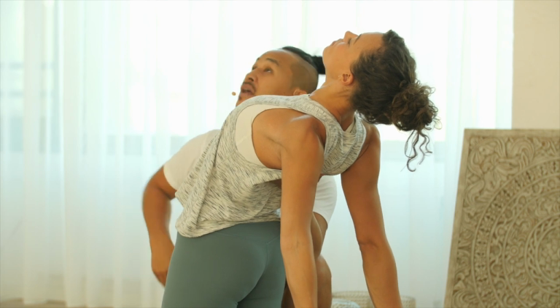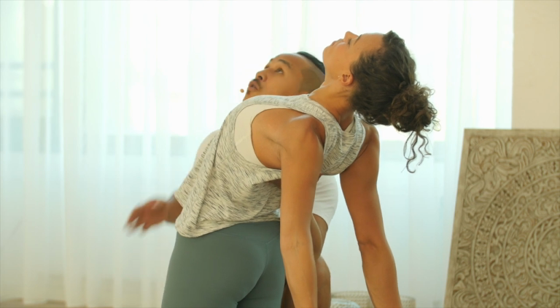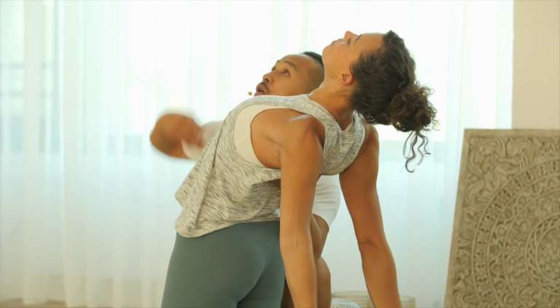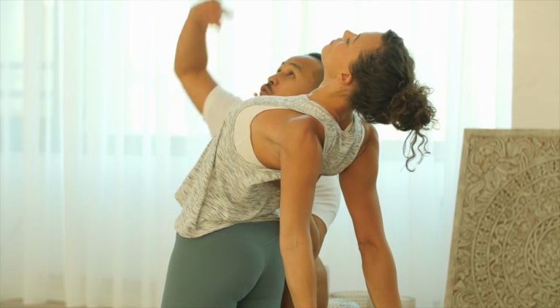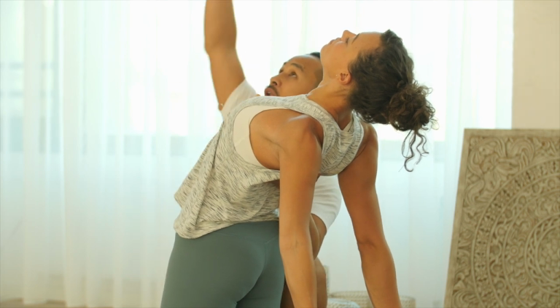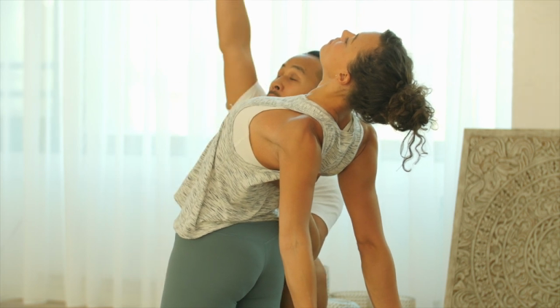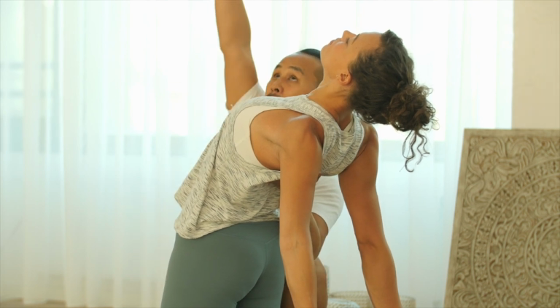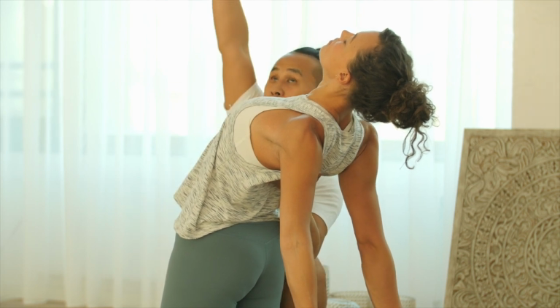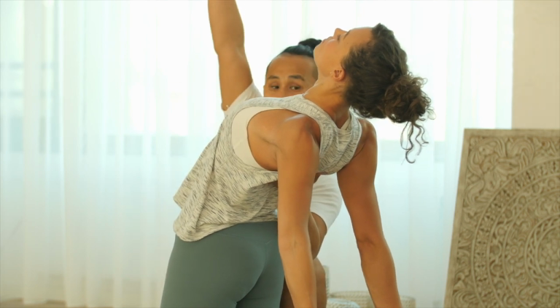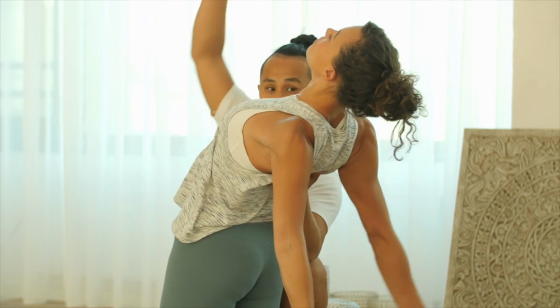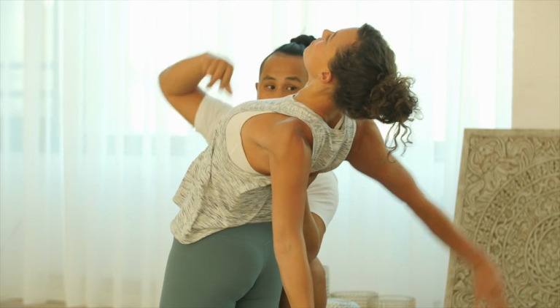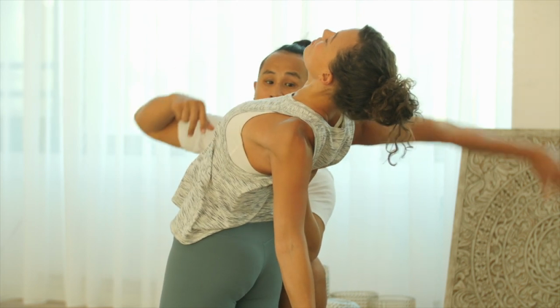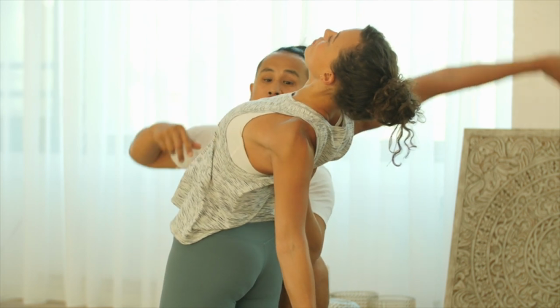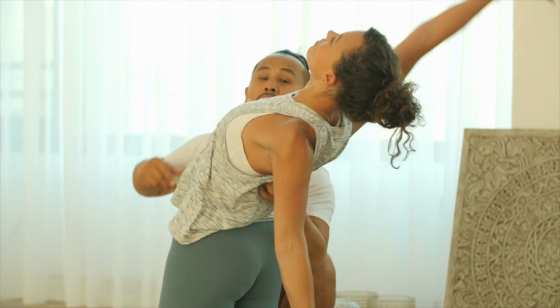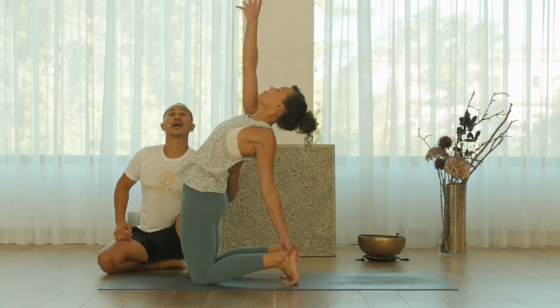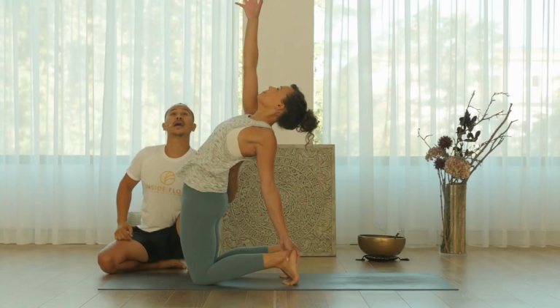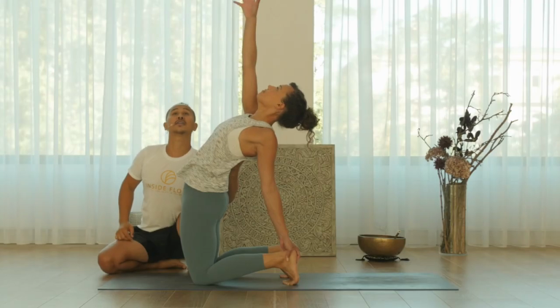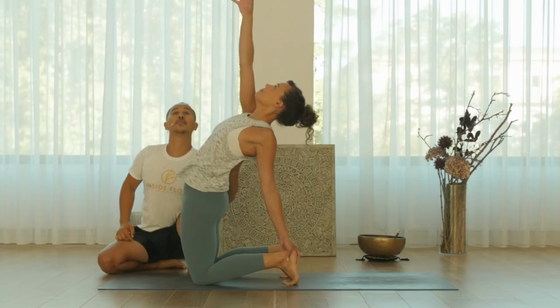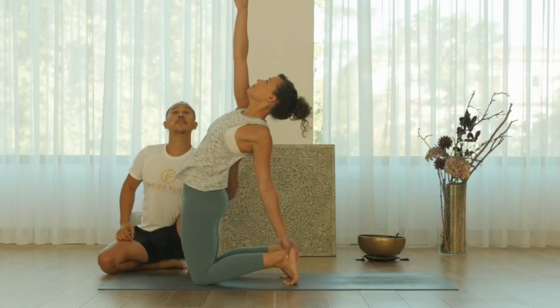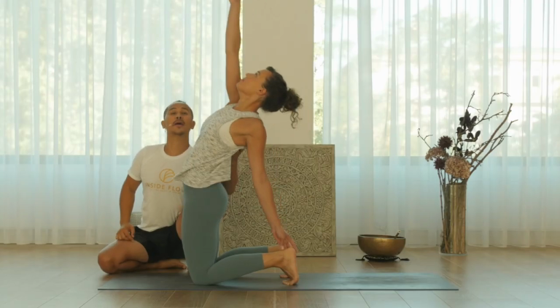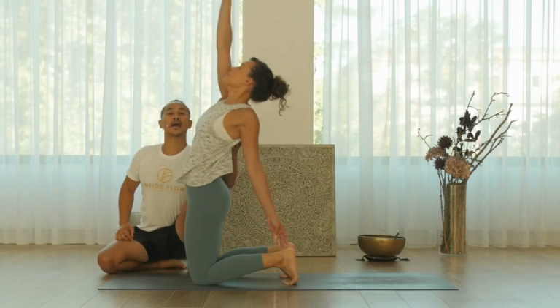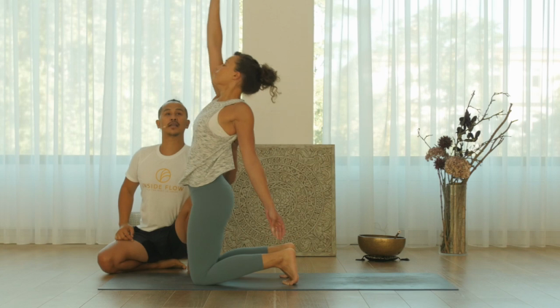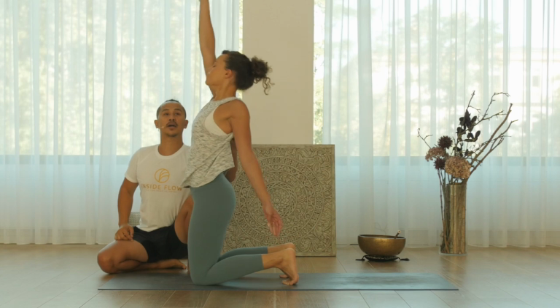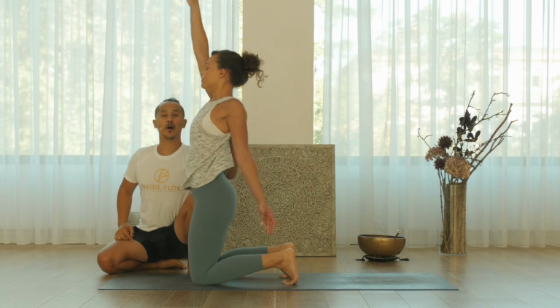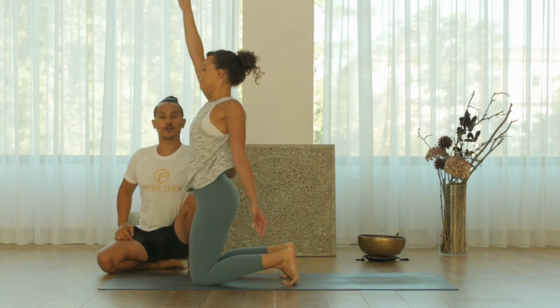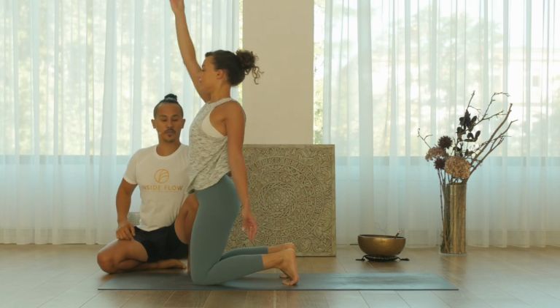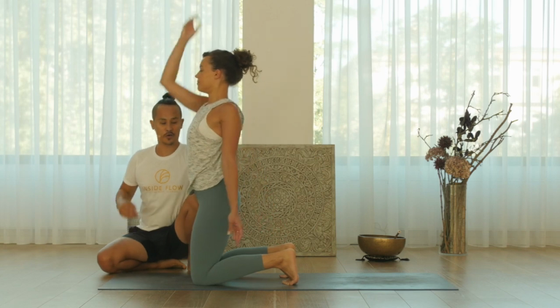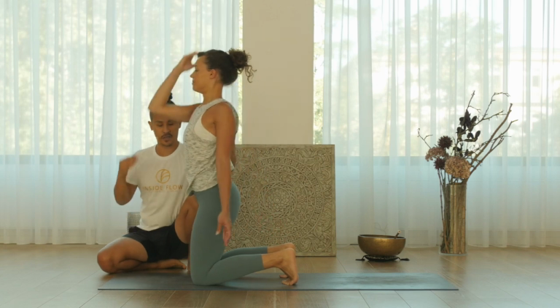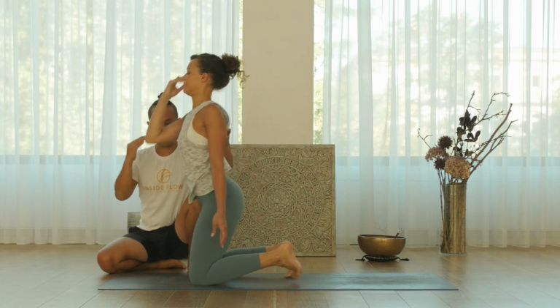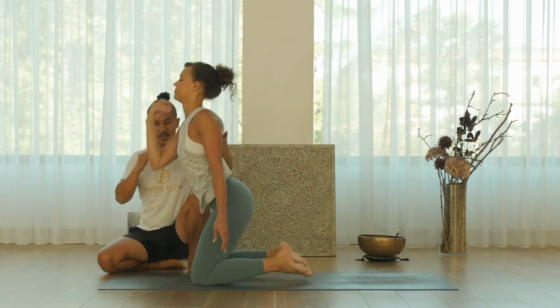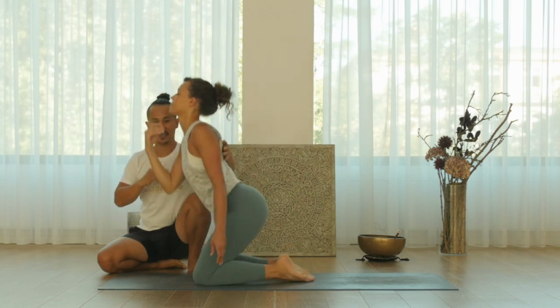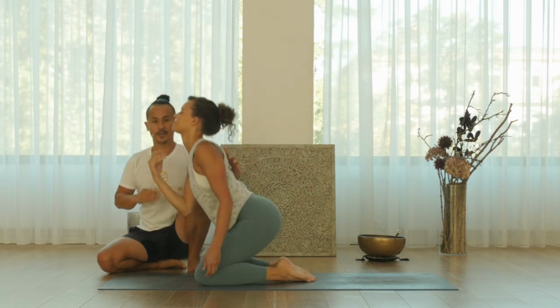Raise your right arm up, and come up. Come out of the pose and sit down.